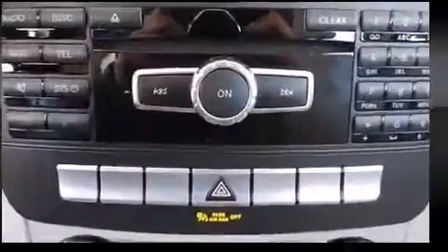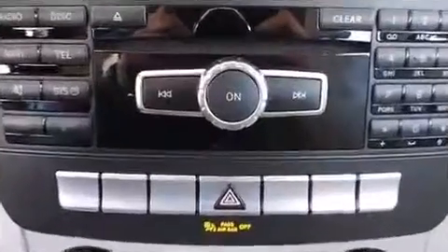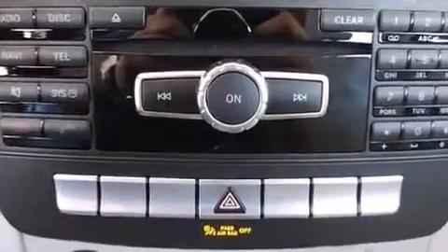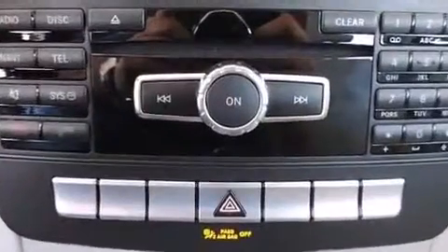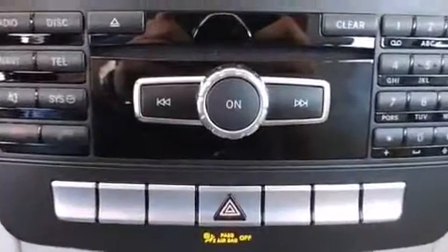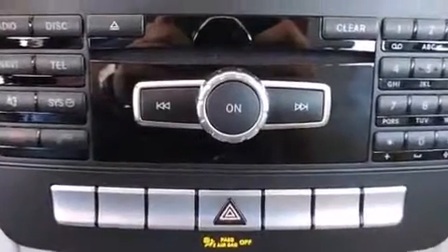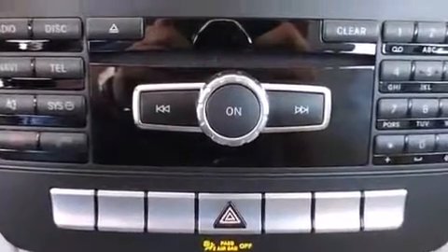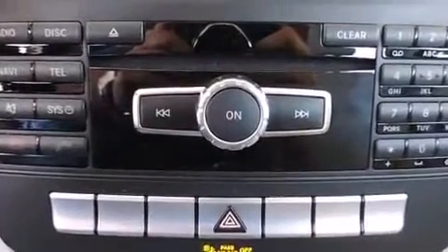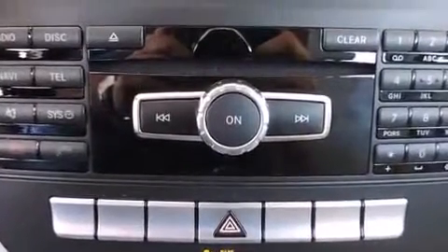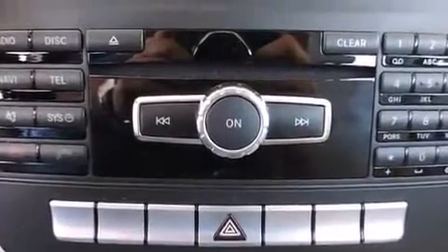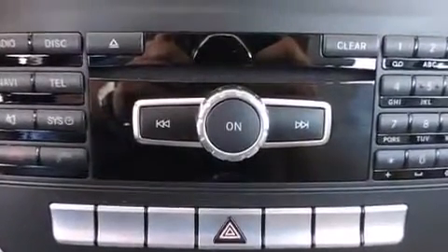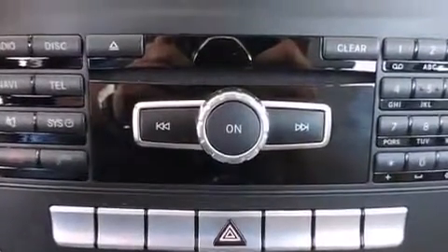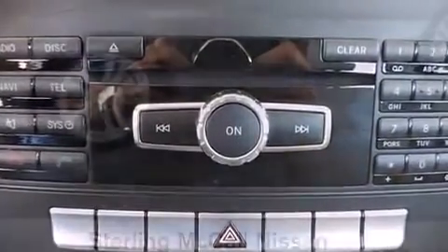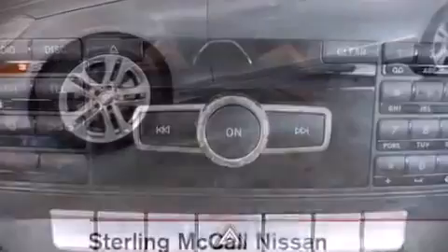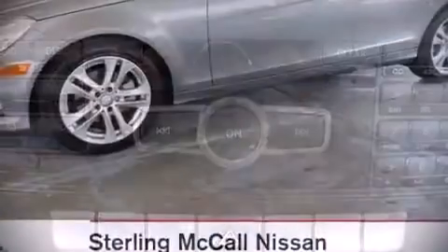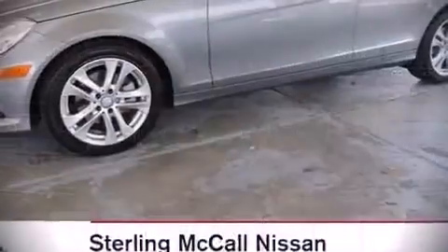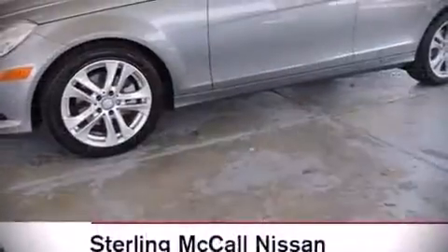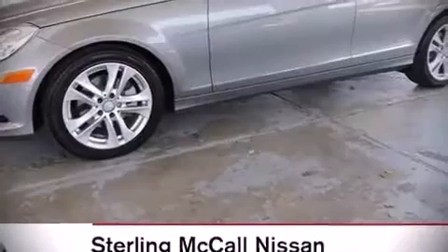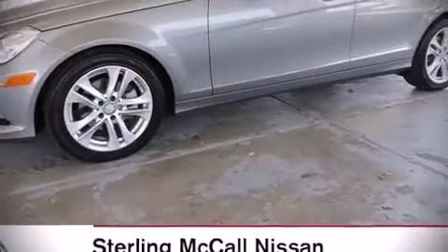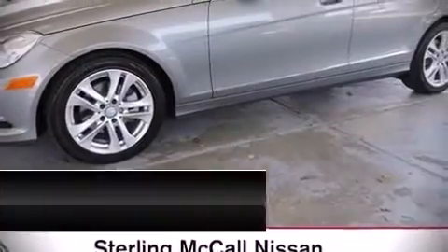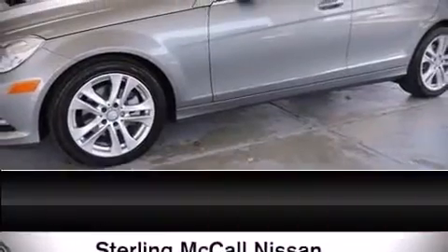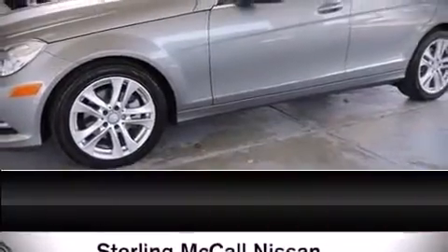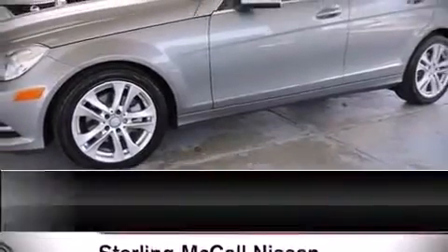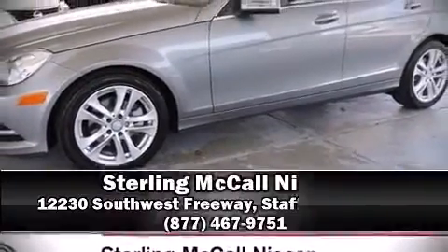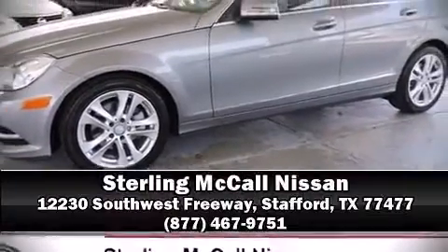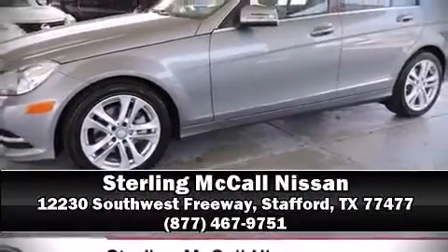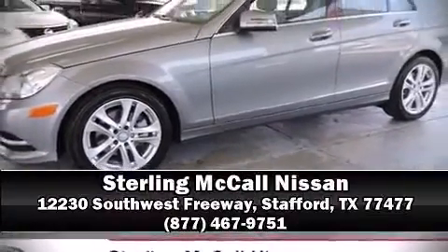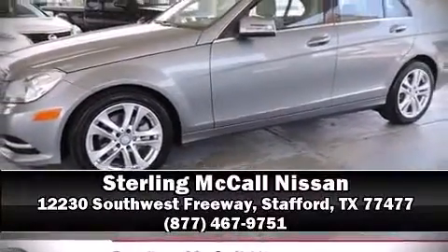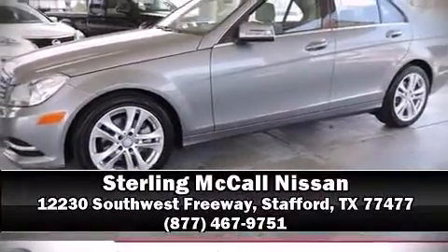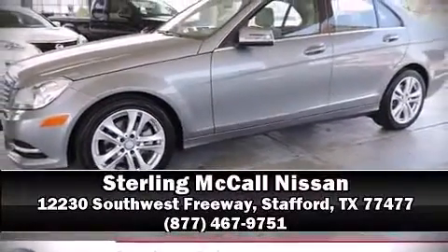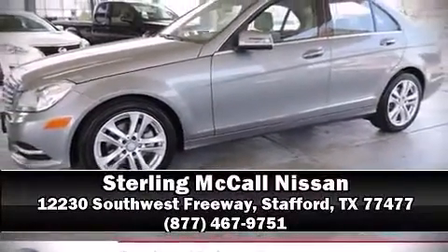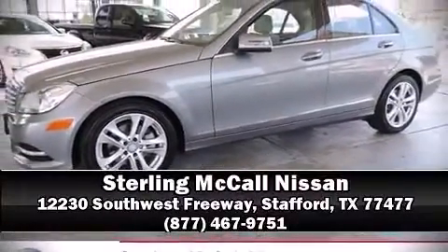Our sales staff will help you find the vehicle that you've been searching for. Please don't hesitate to give us a call.